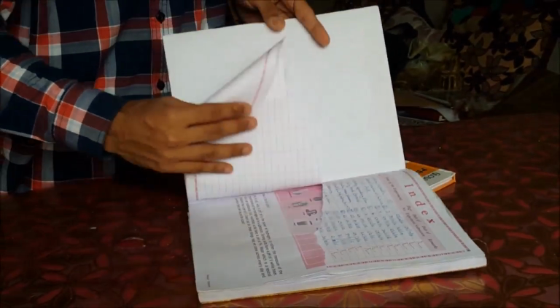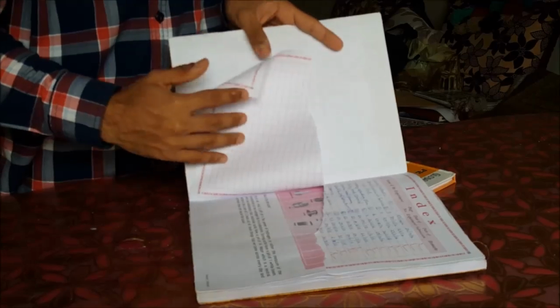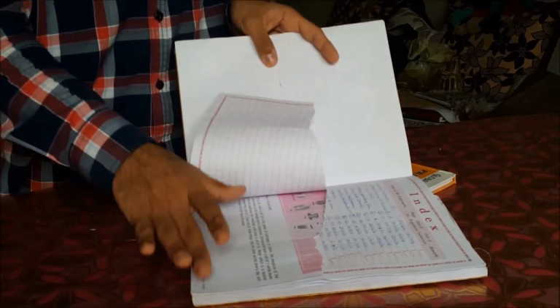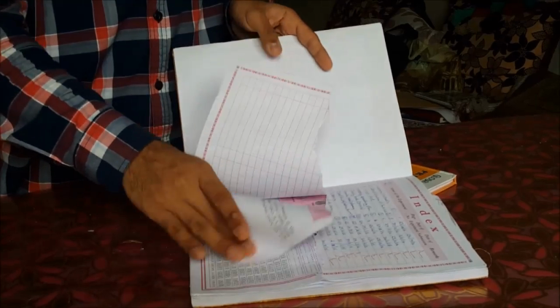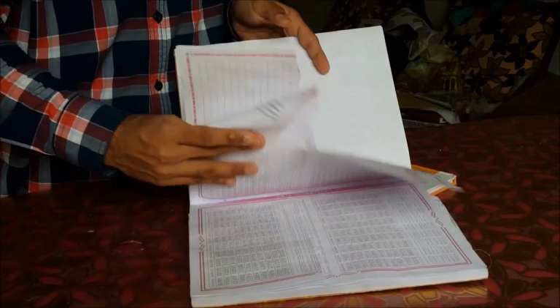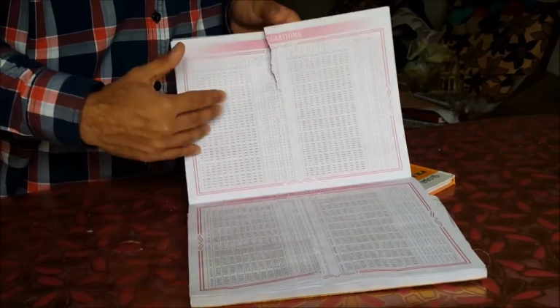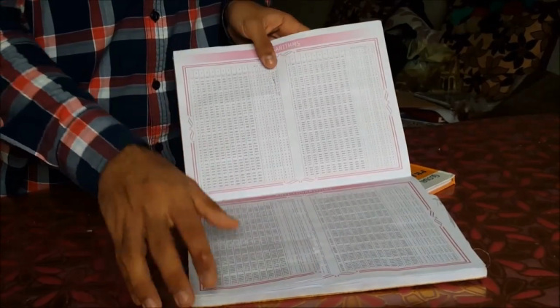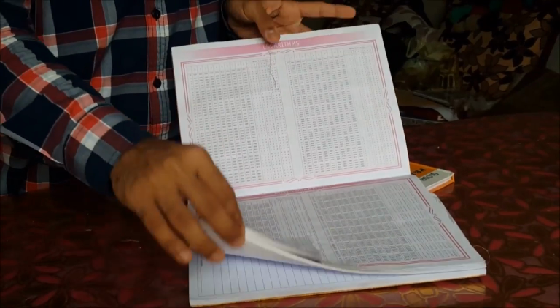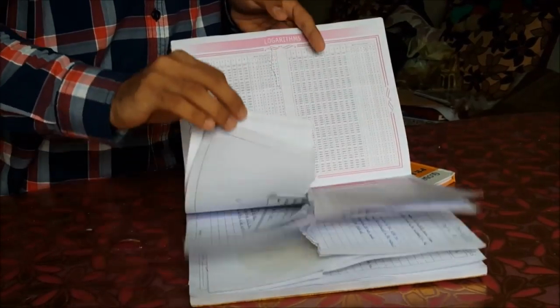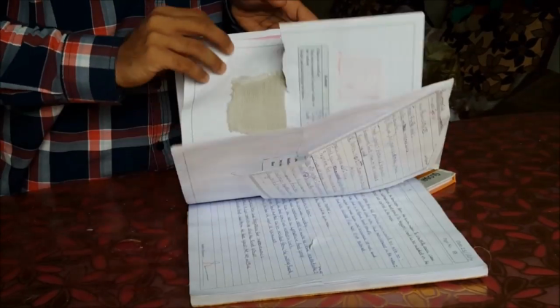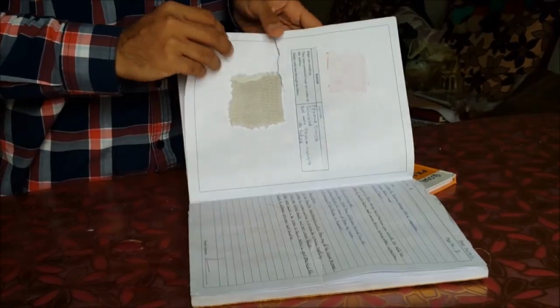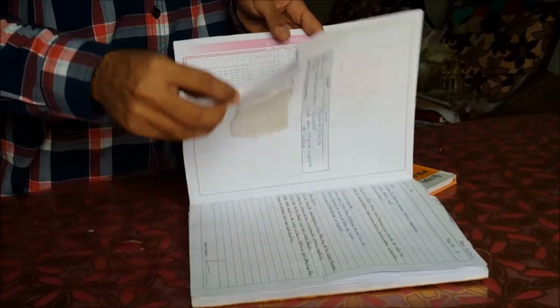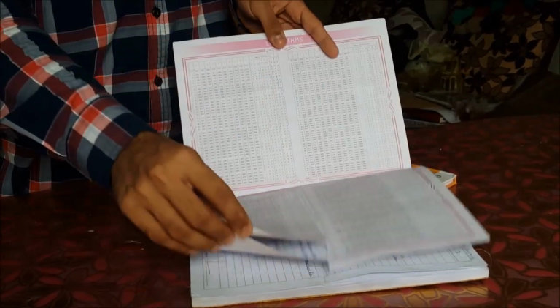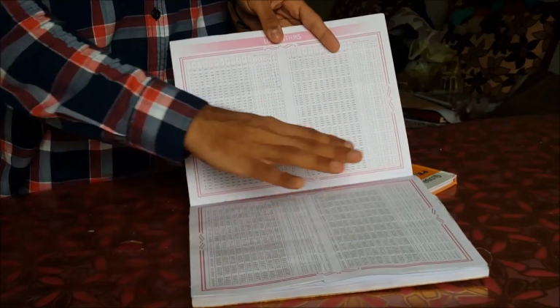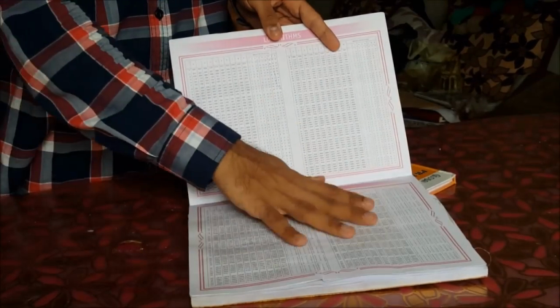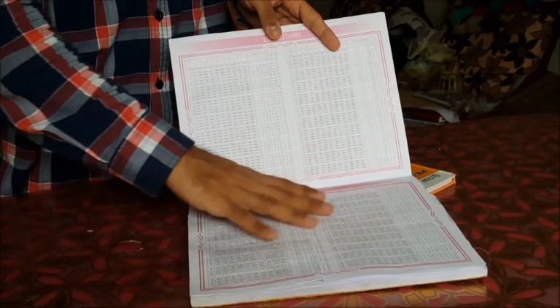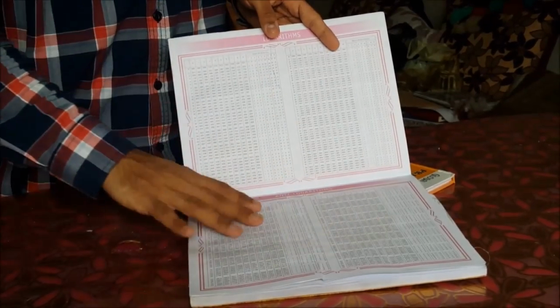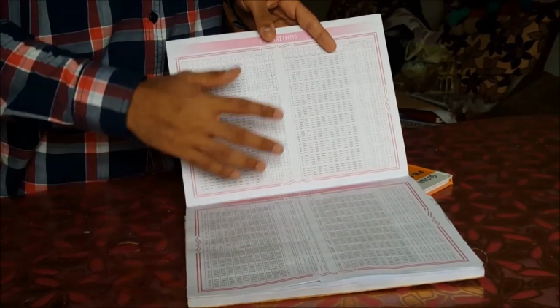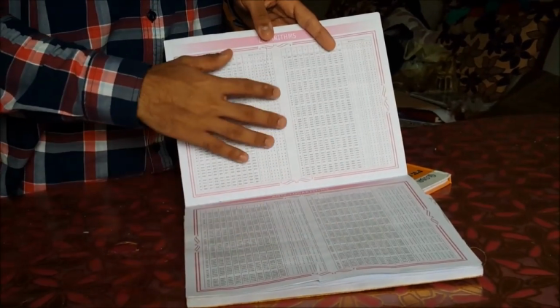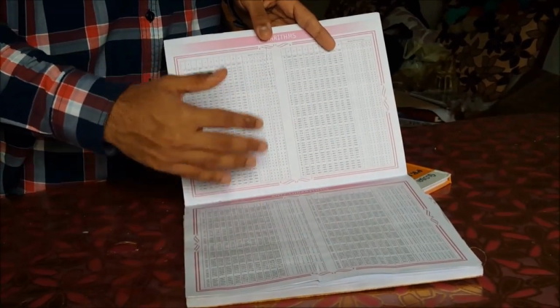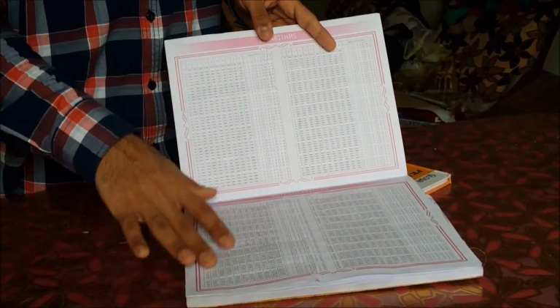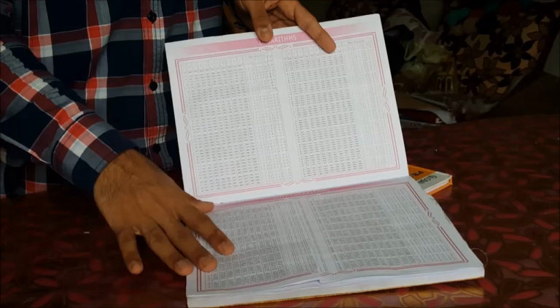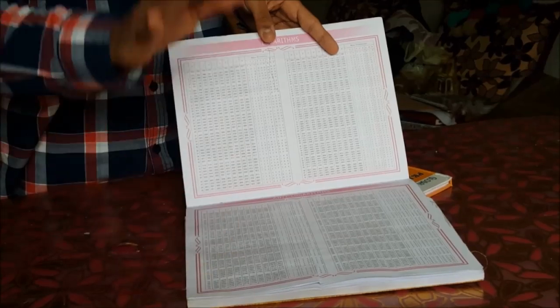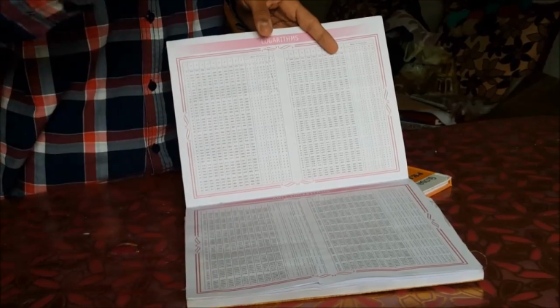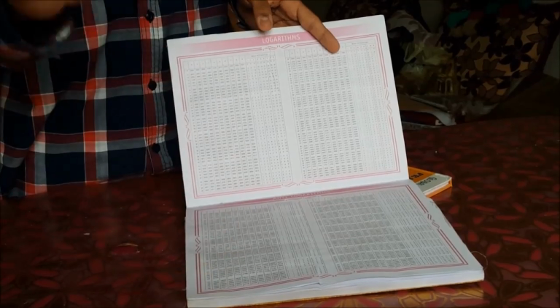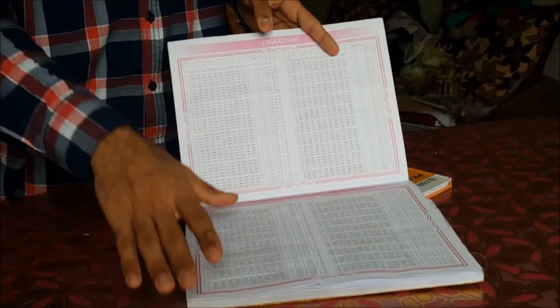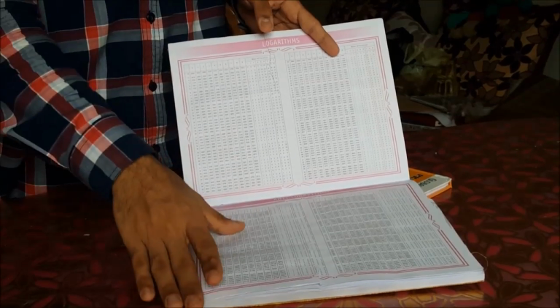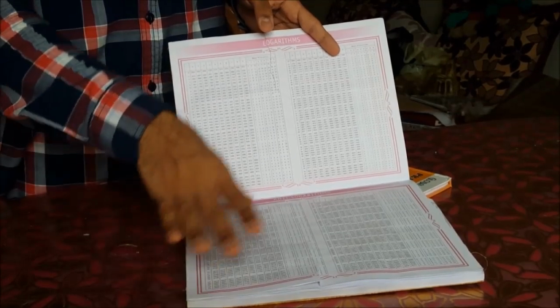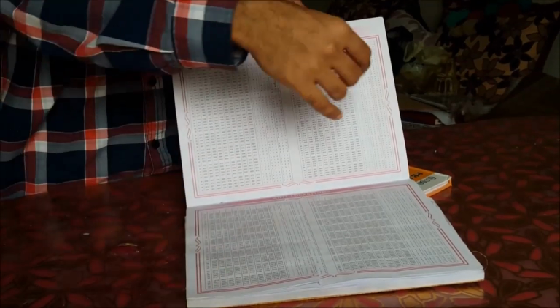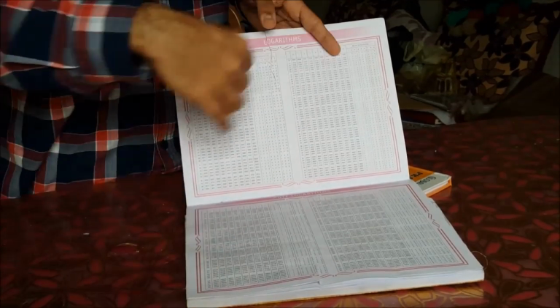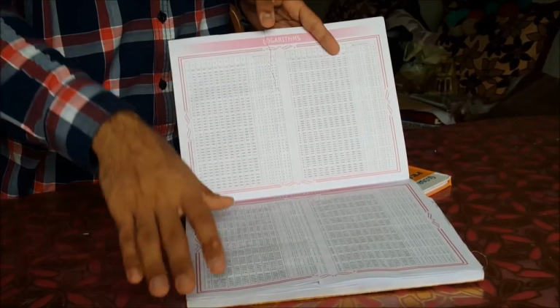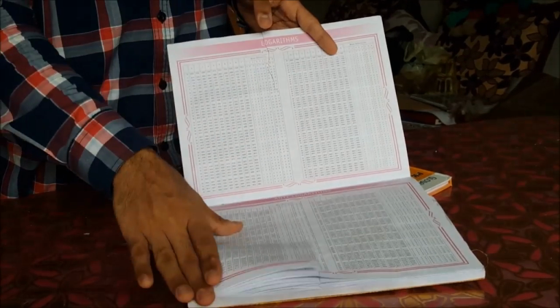In some cases you will find some extra units in the practical booklet. No problem — you can still take that and rip it off.